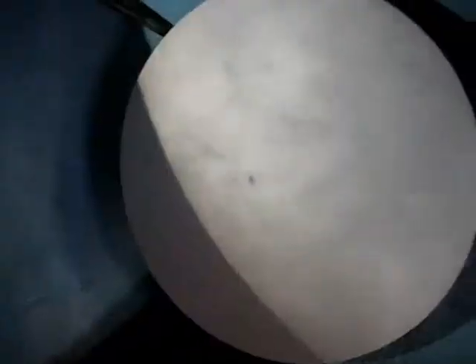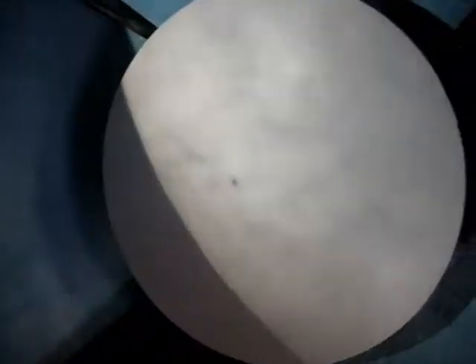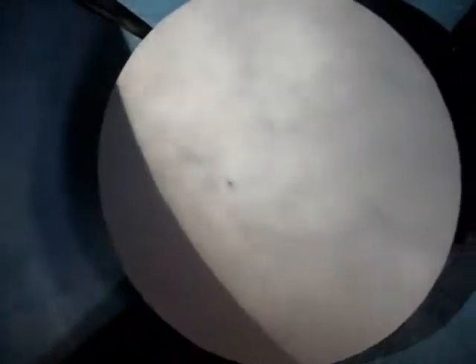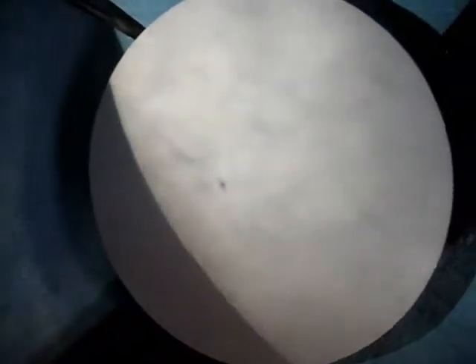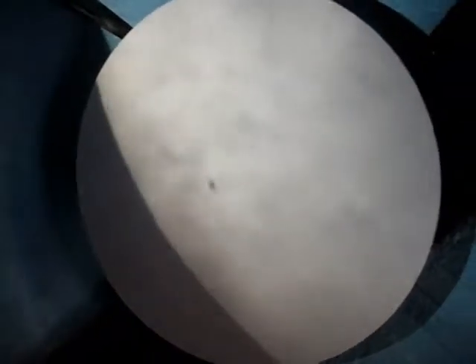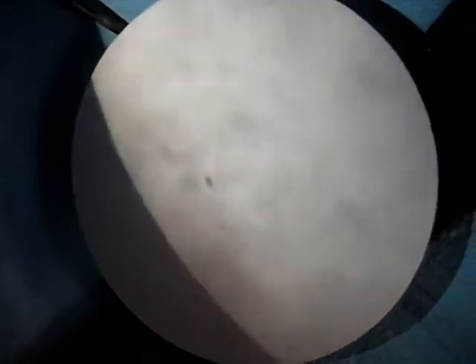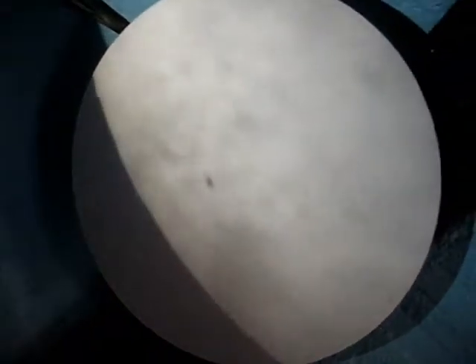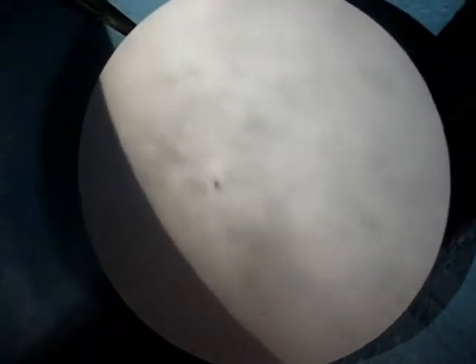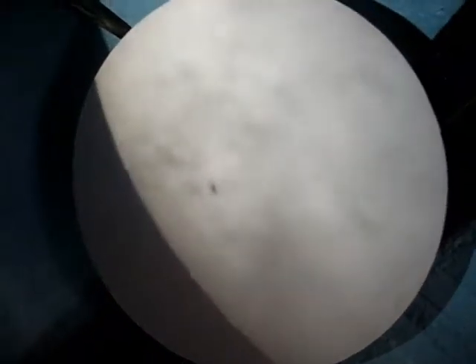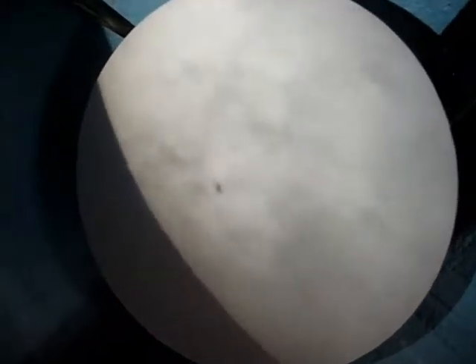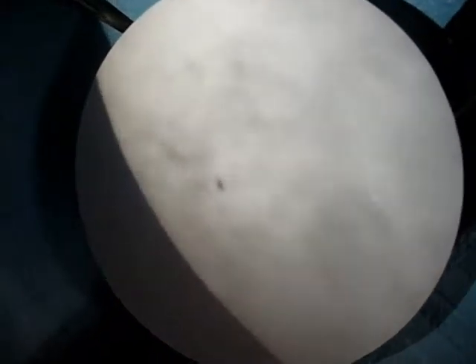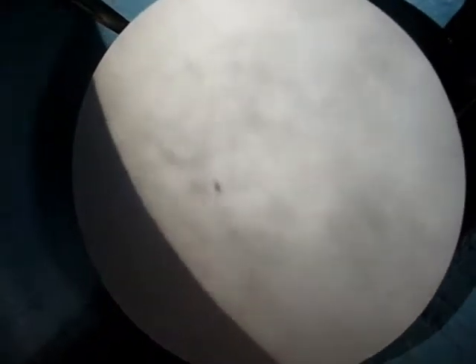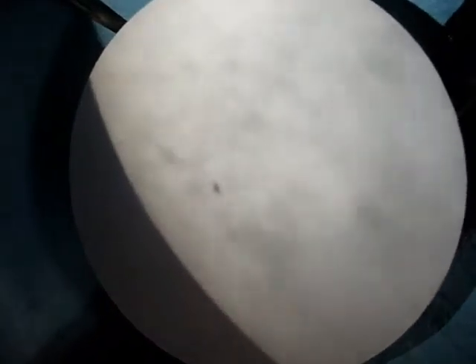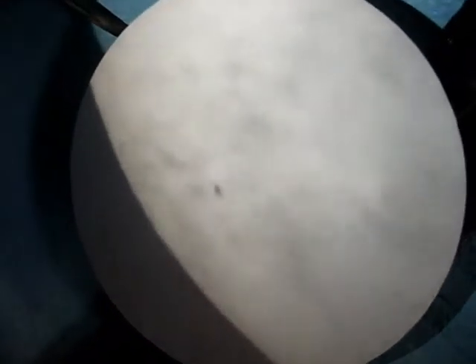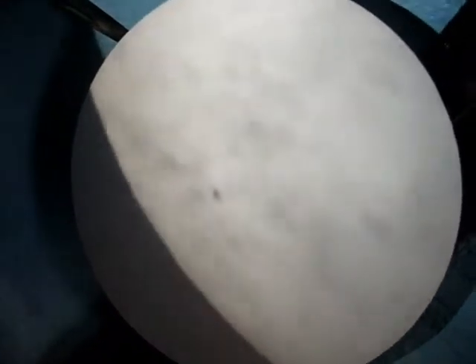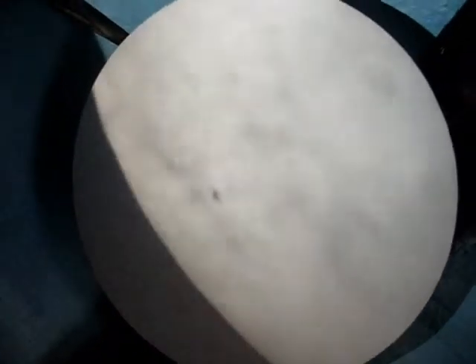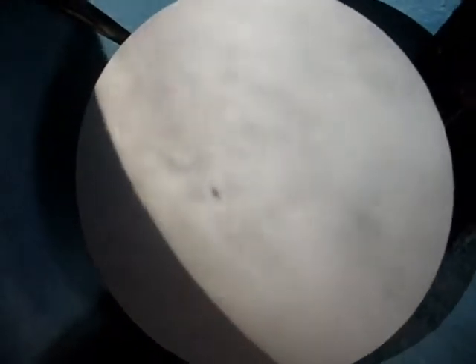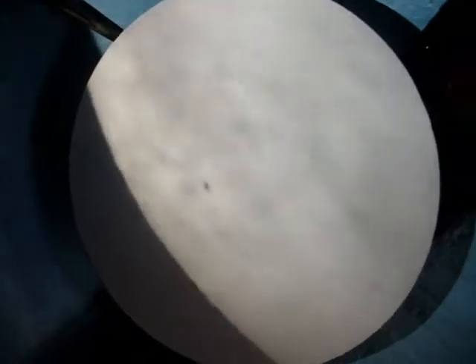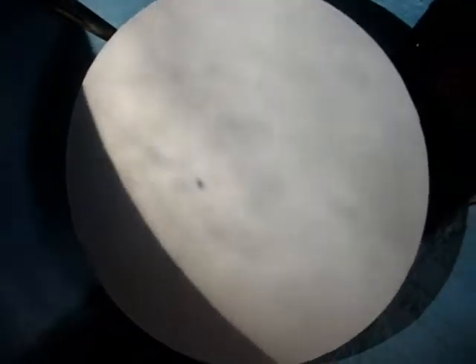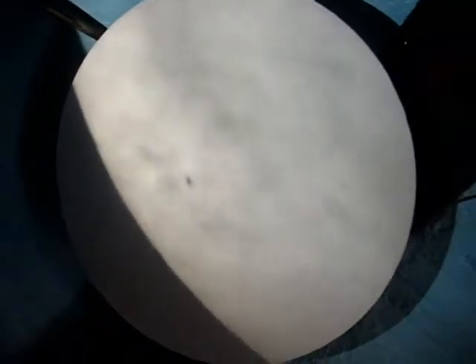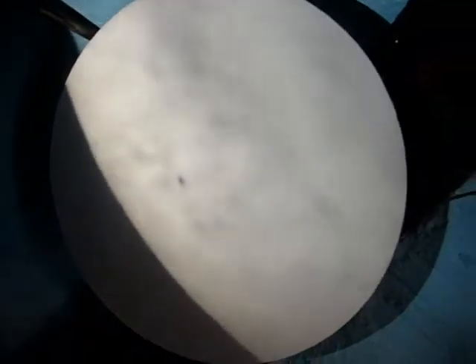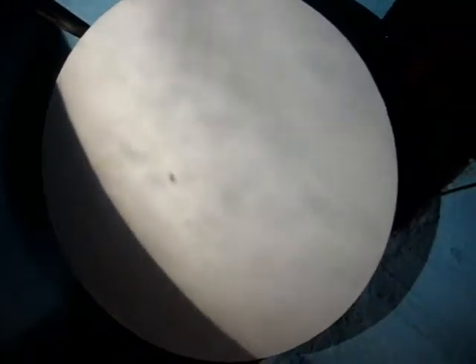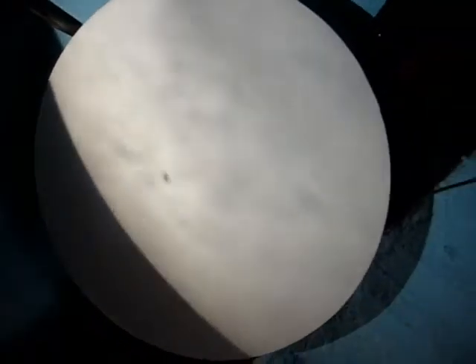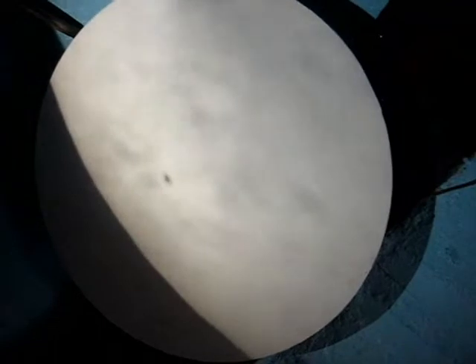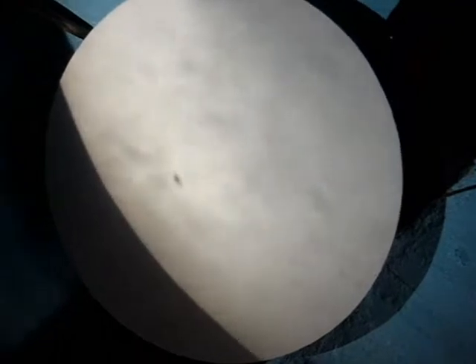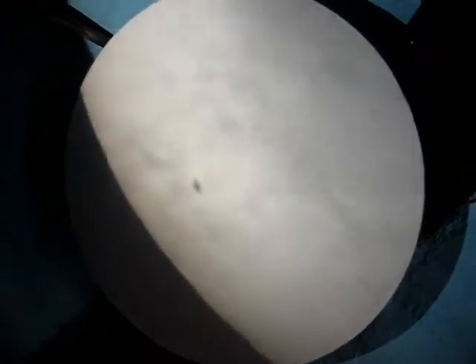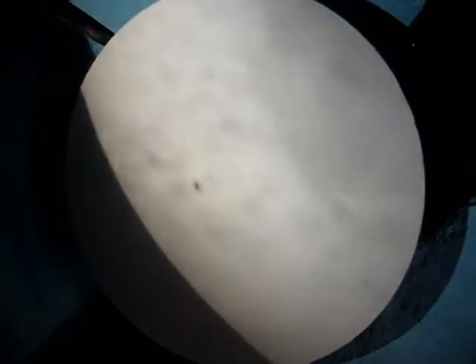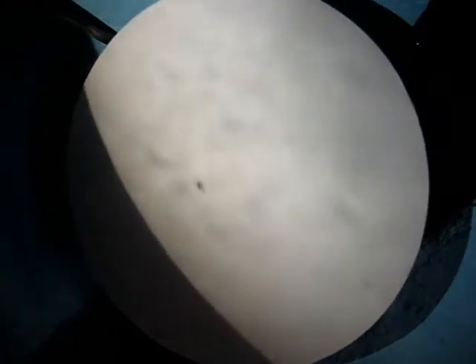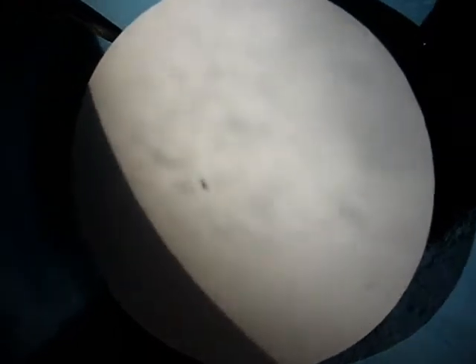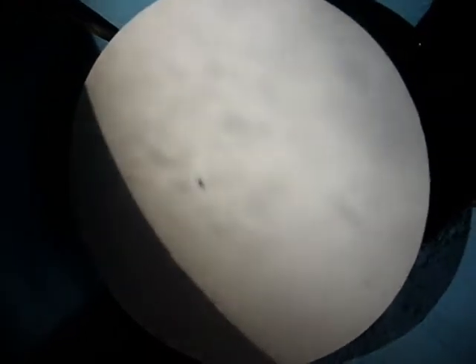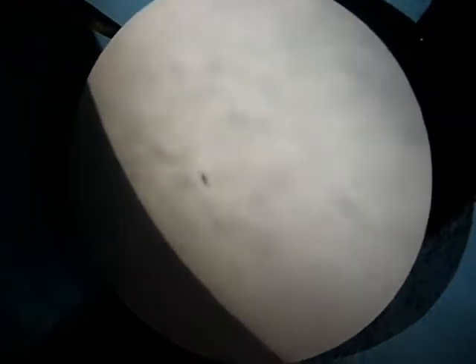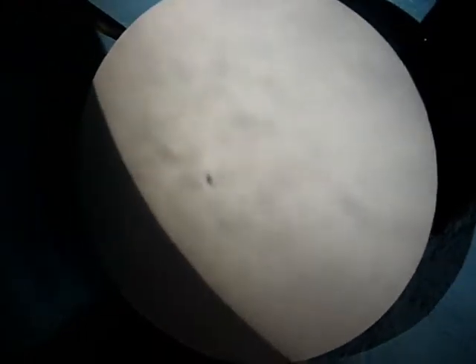That's the sunspot. That spot right there is probably about as big as the Earth. It's a cooler temperature, so it appears darker.